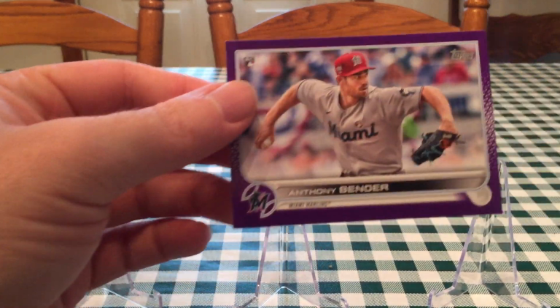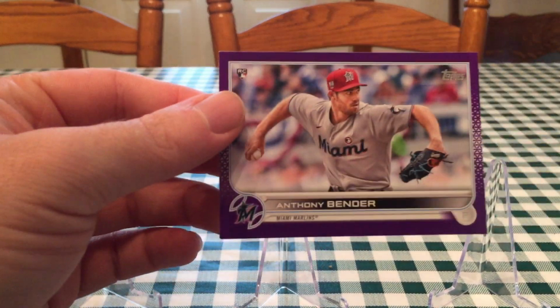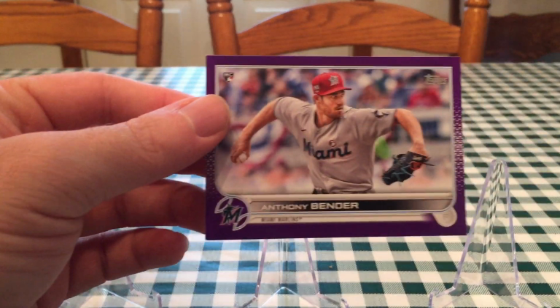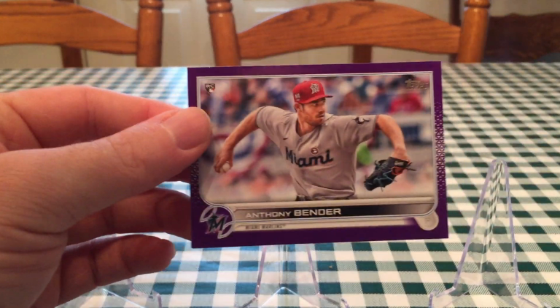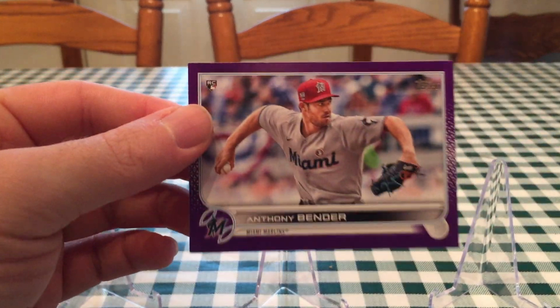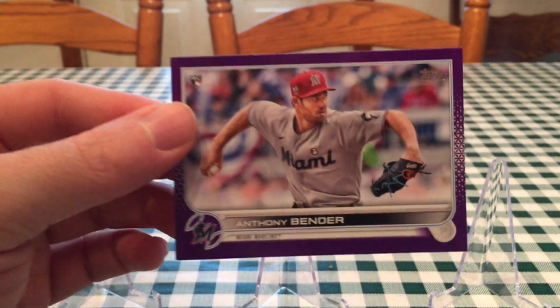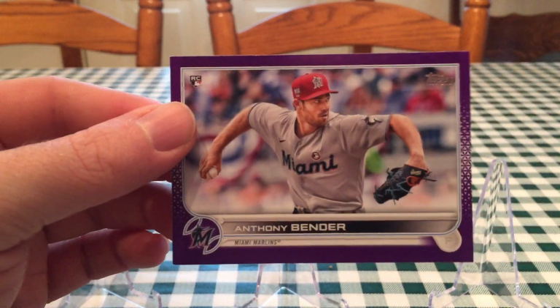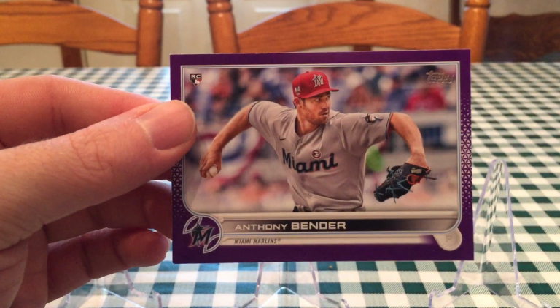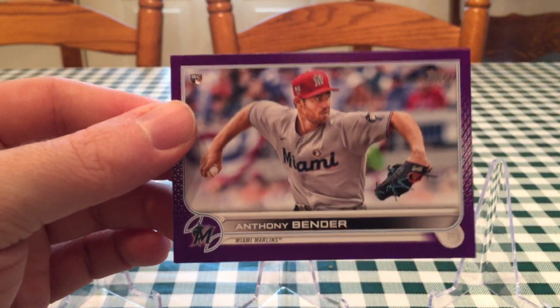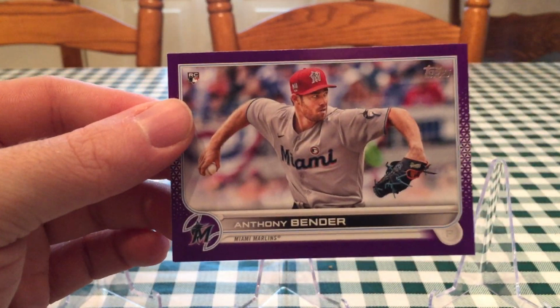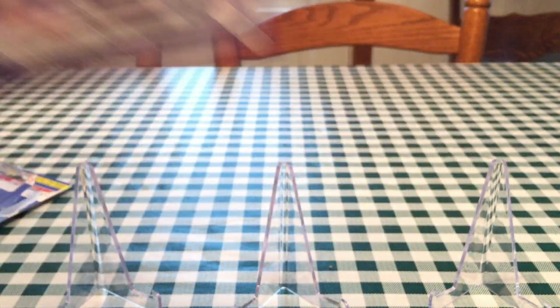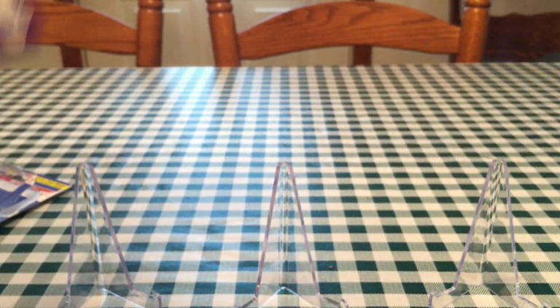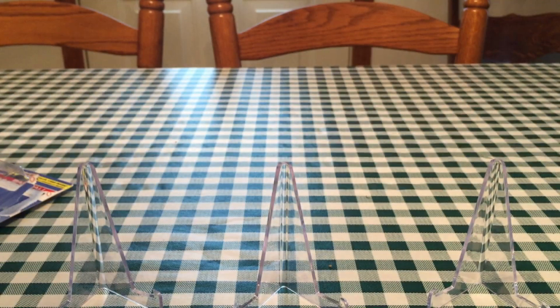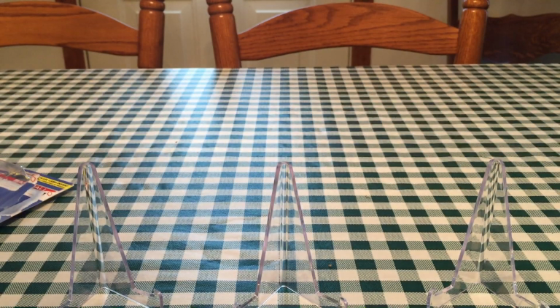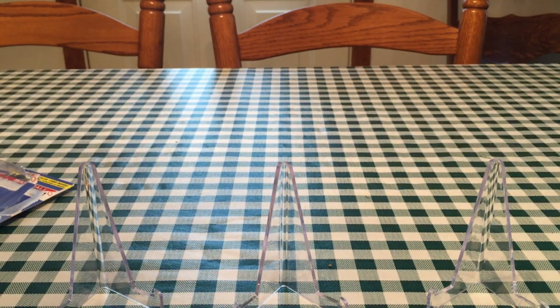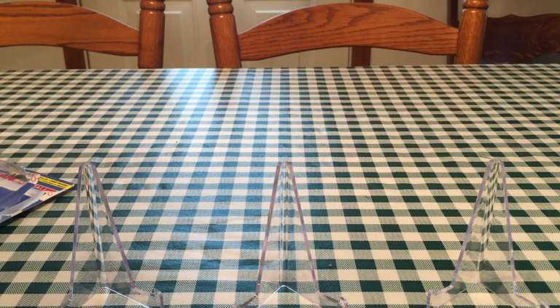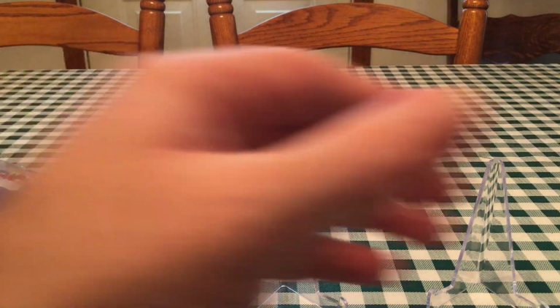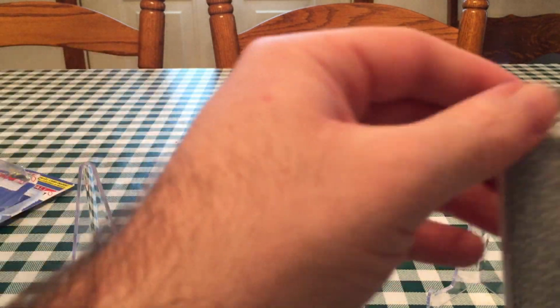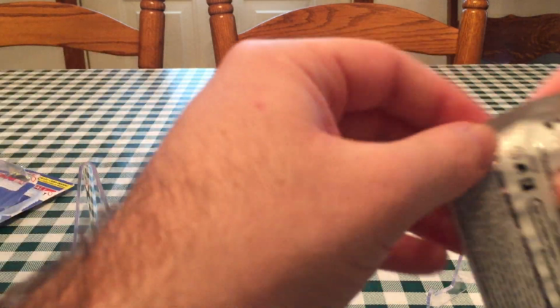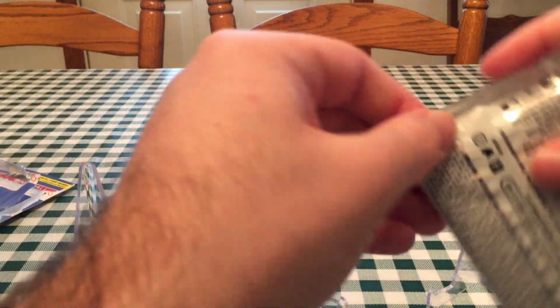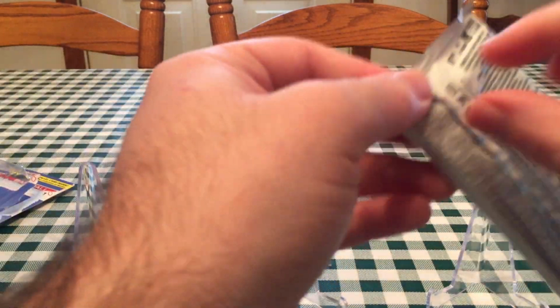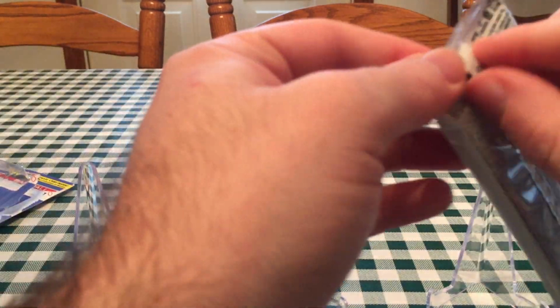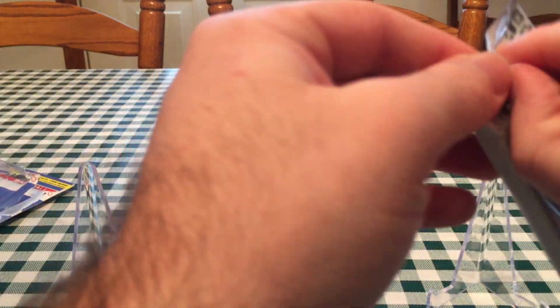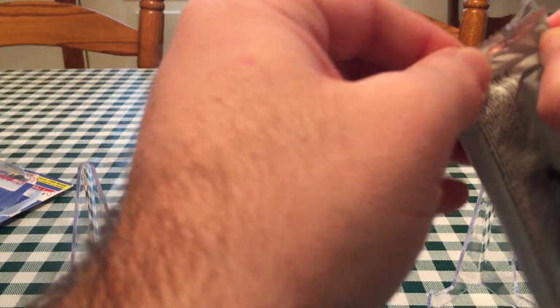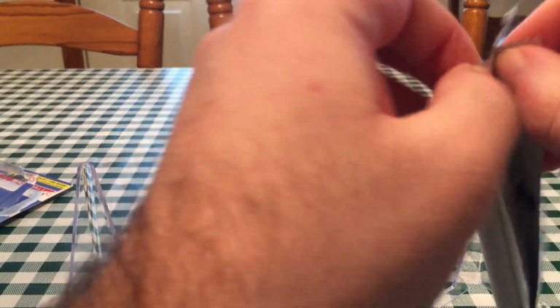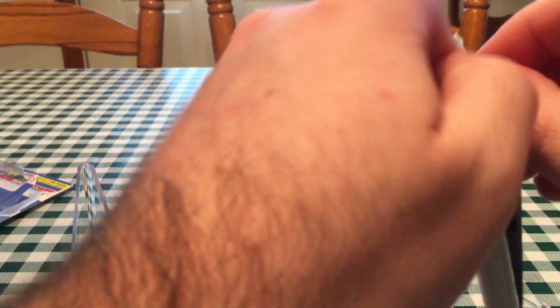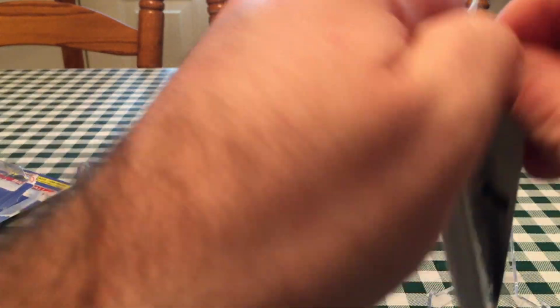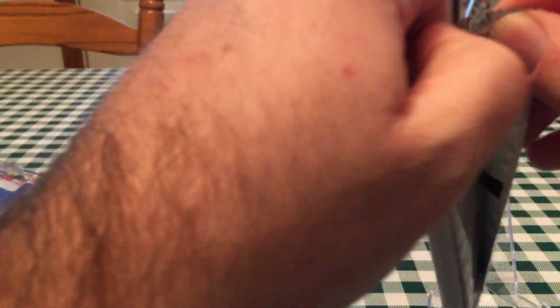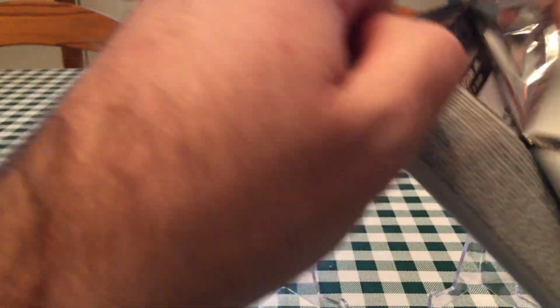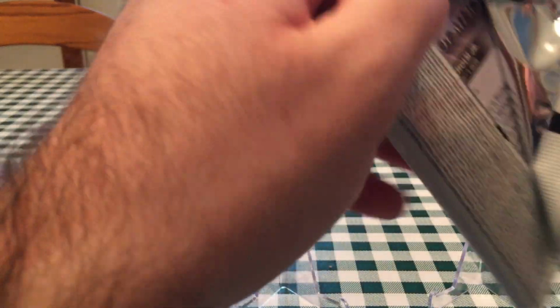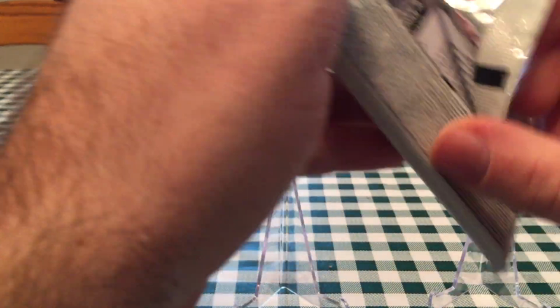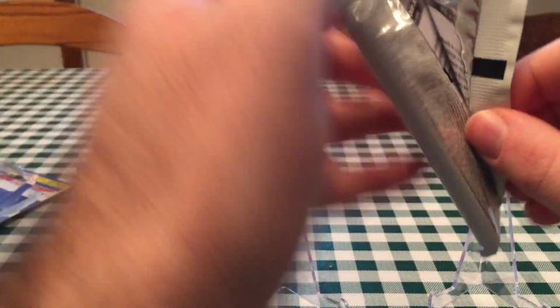Here's an Anthony Bender rookie card — another landscape. Let's see what's in this pack here.